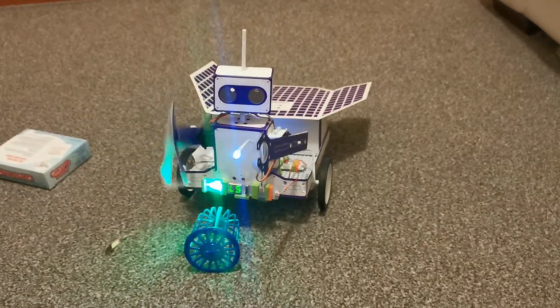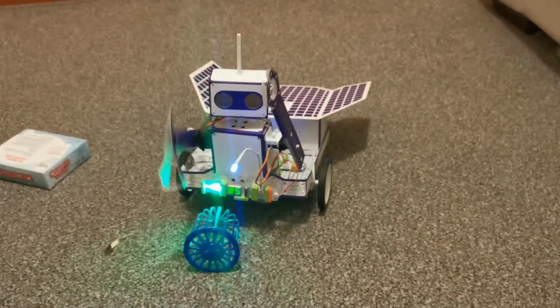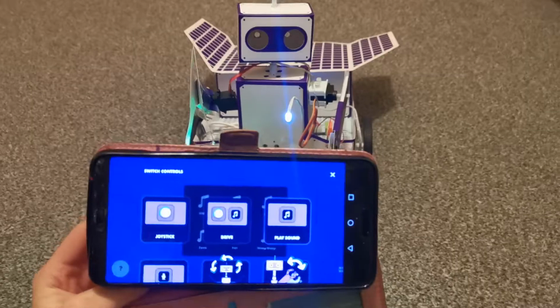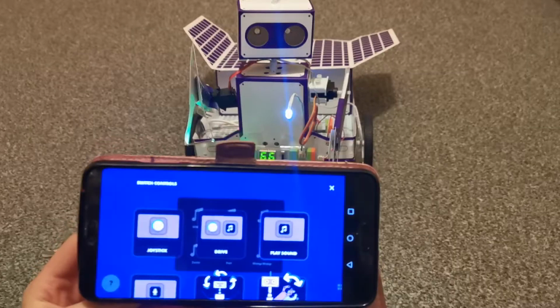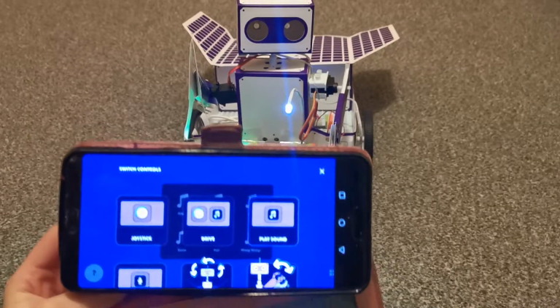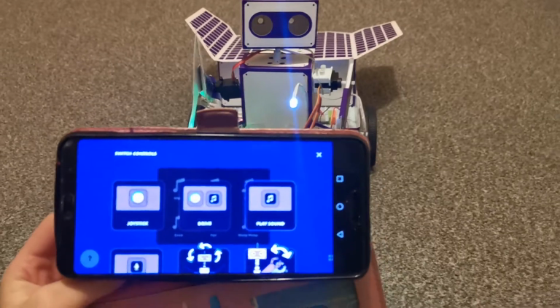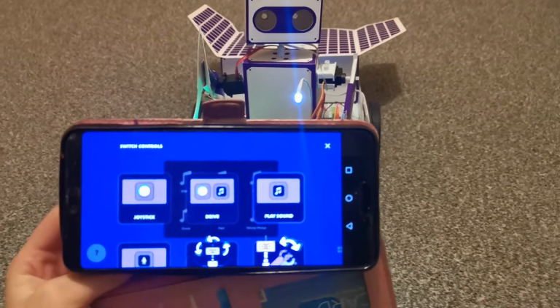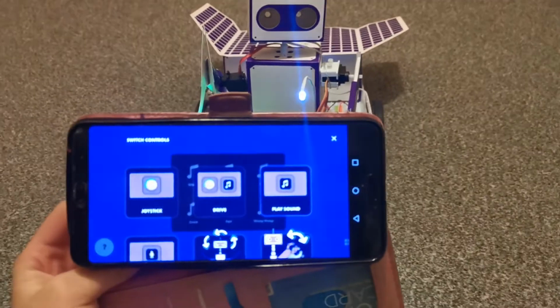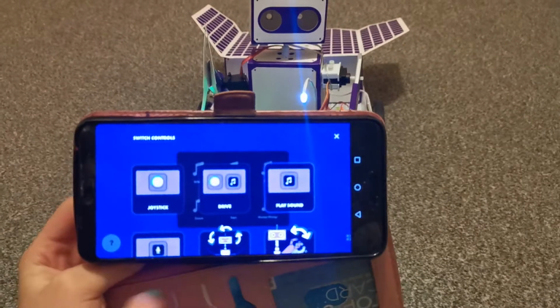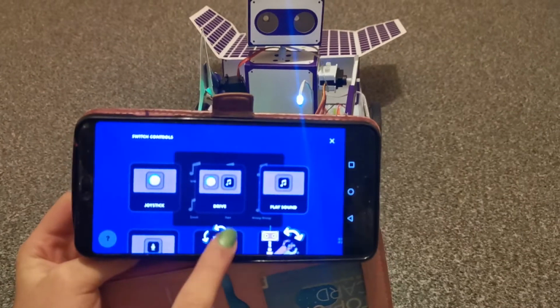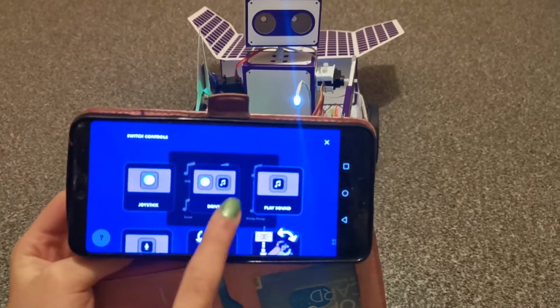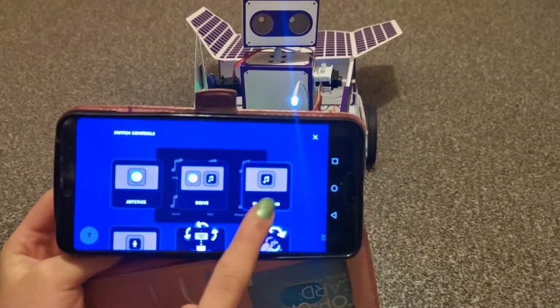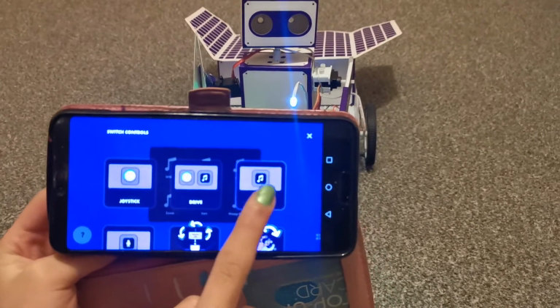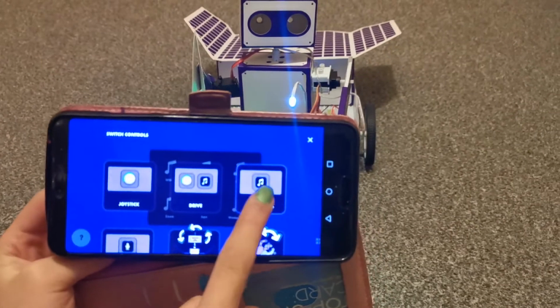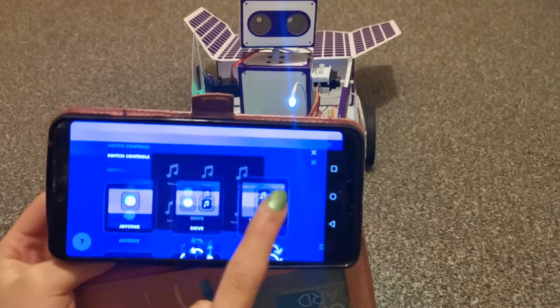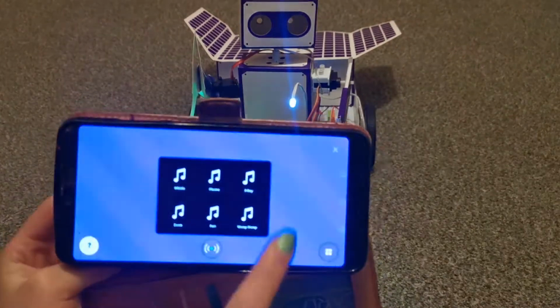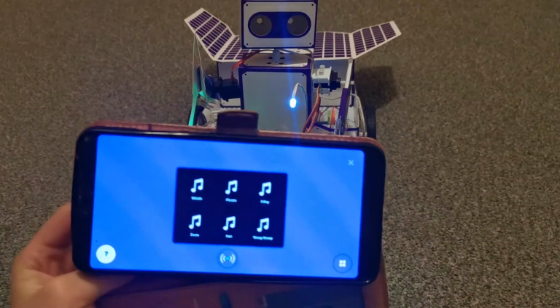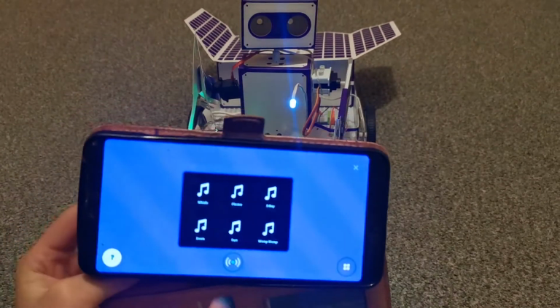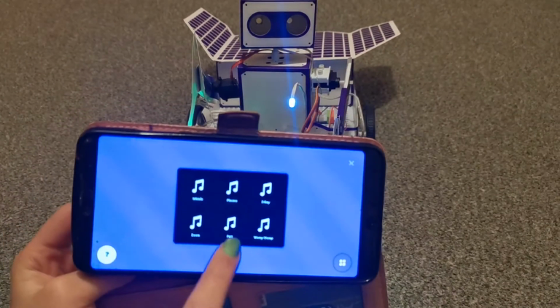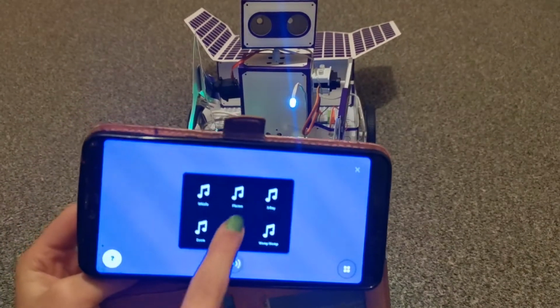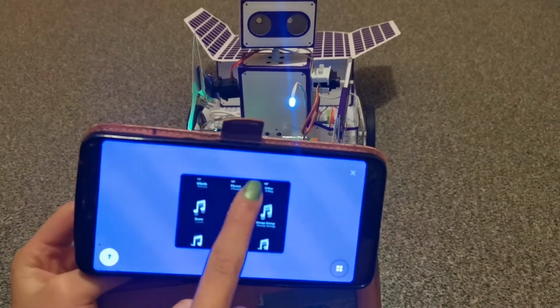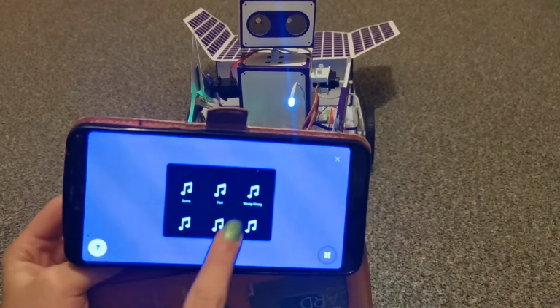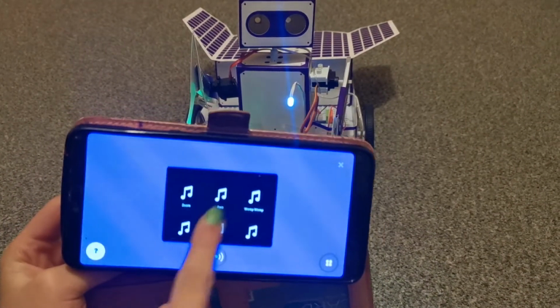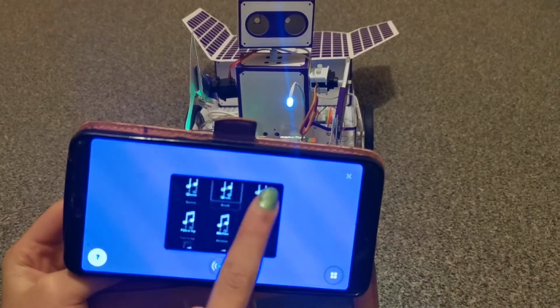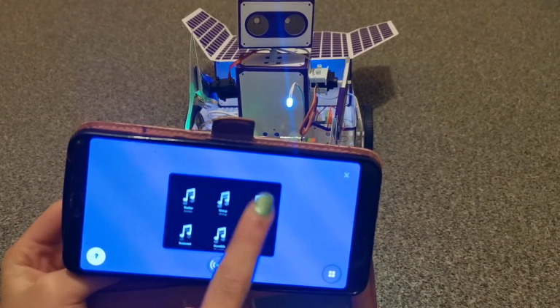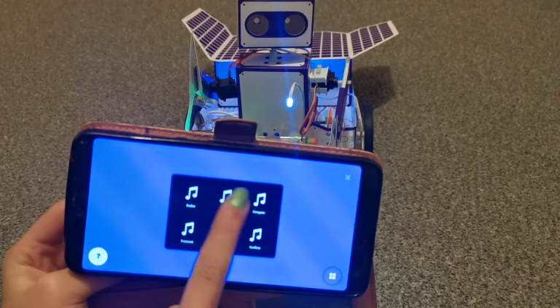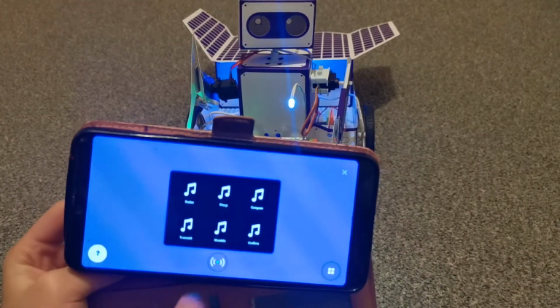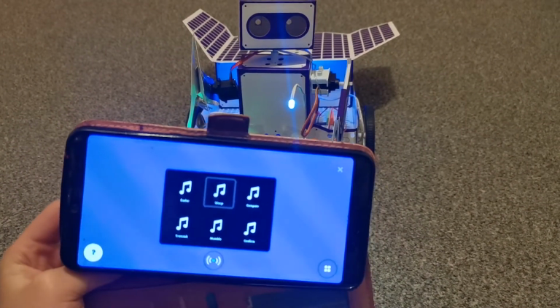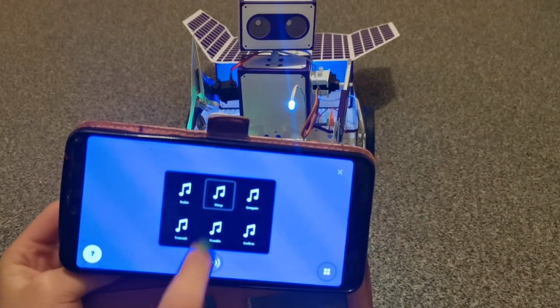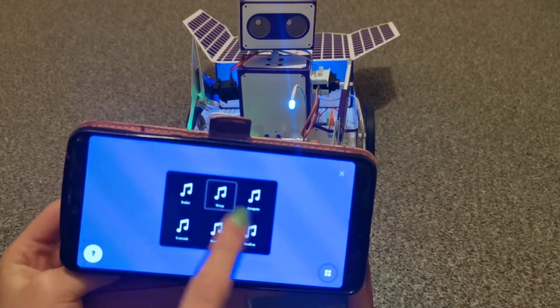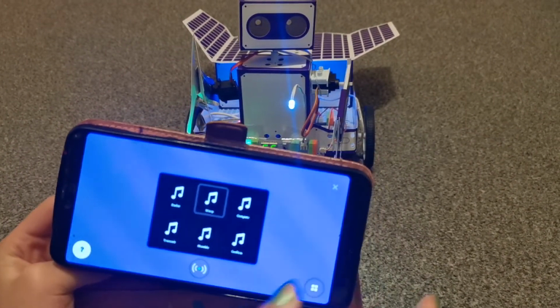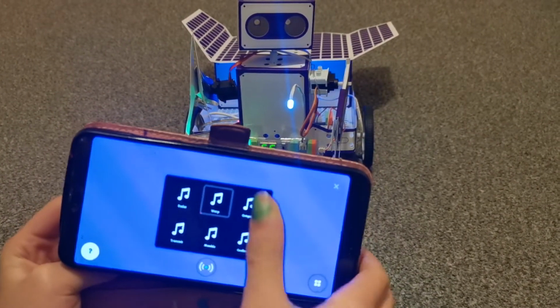This is how you get into the sound controls — you click that and you get all of those sounds. Let's try them.